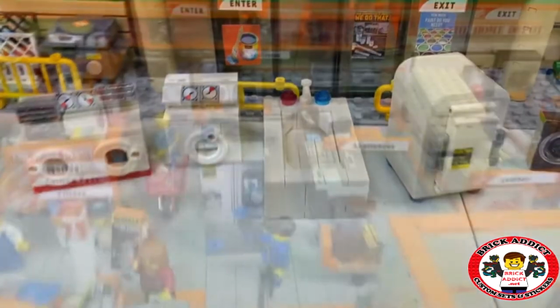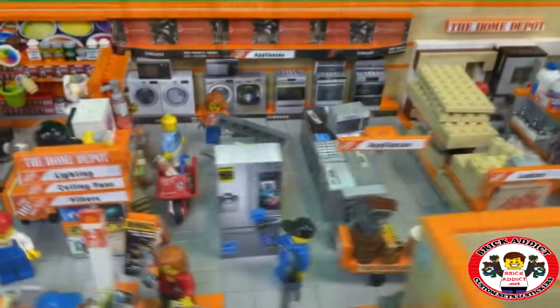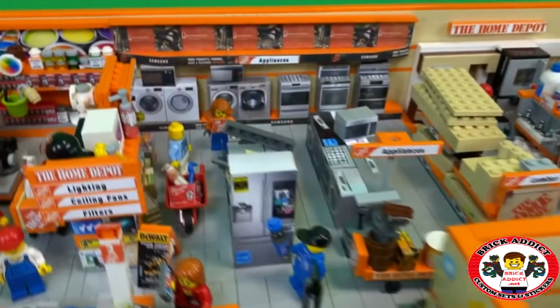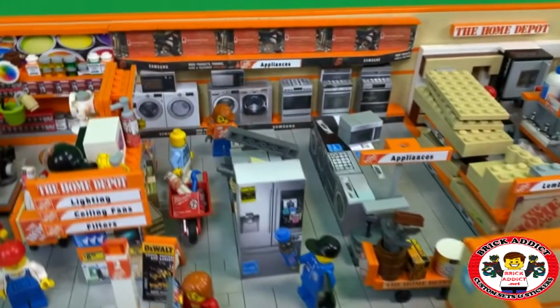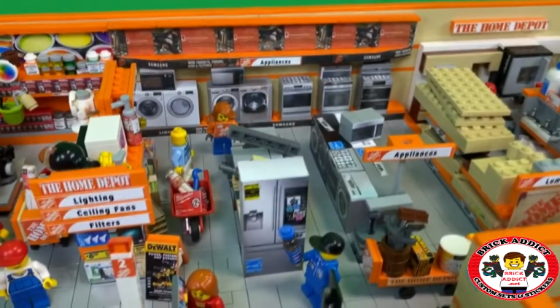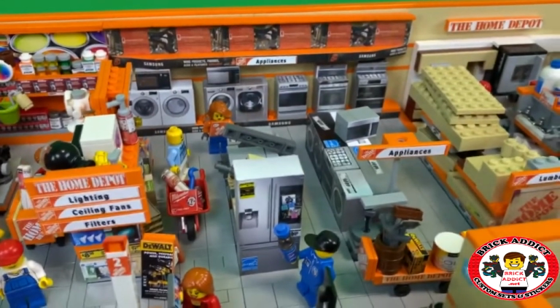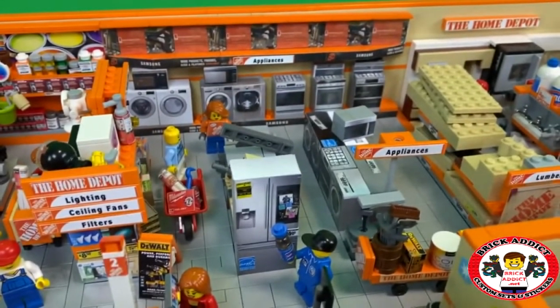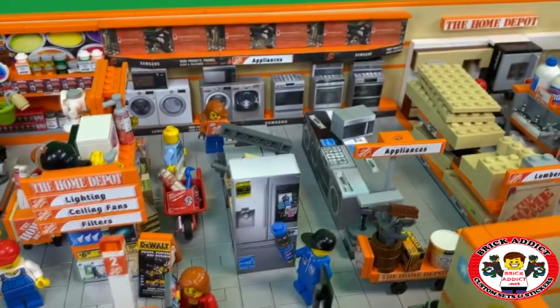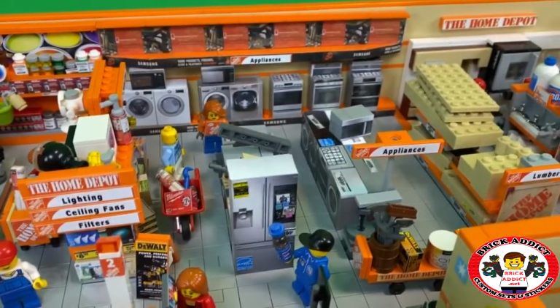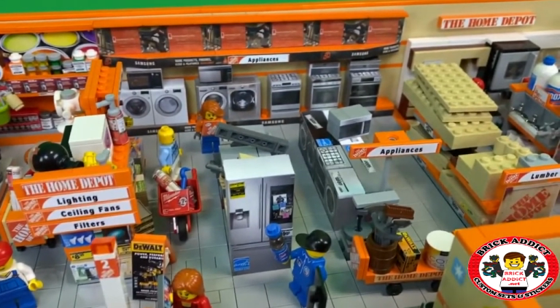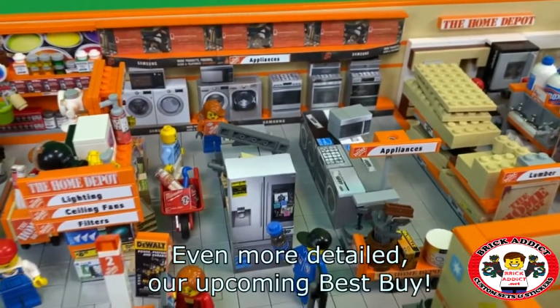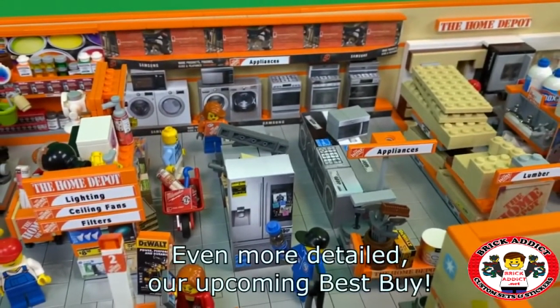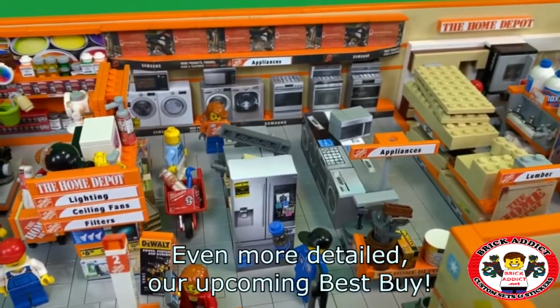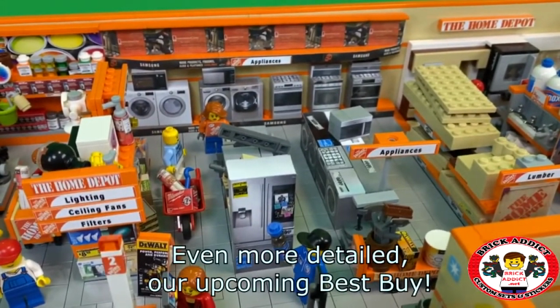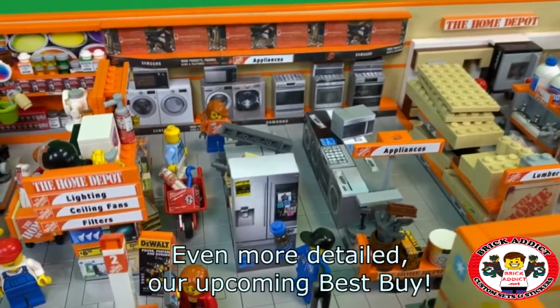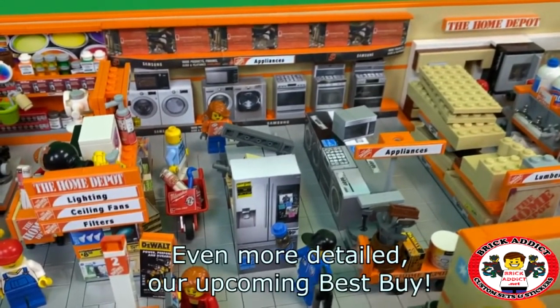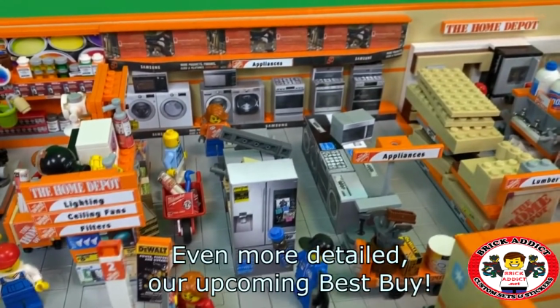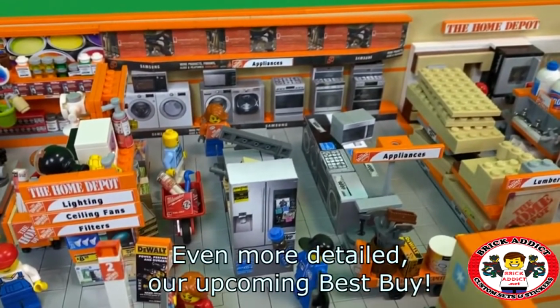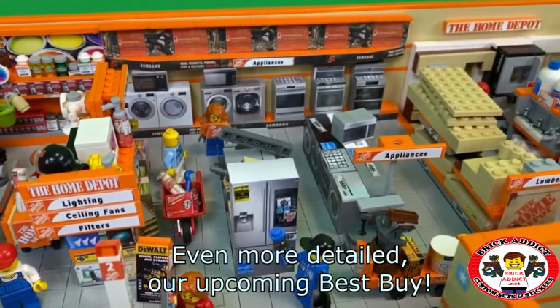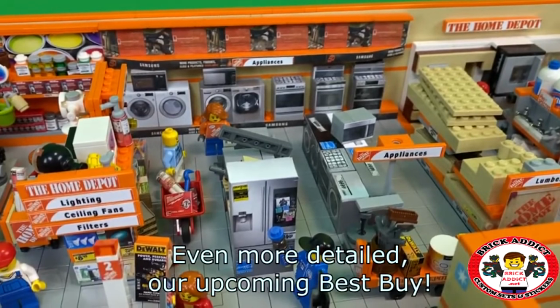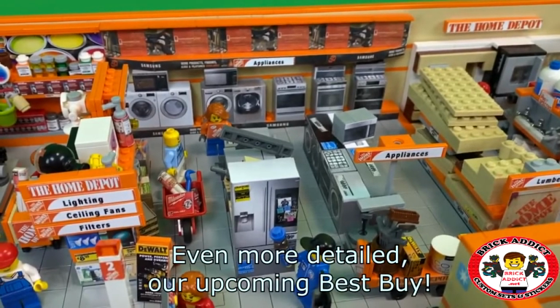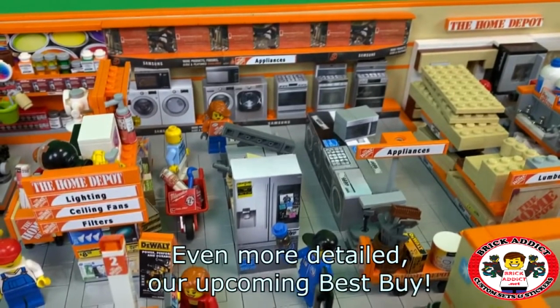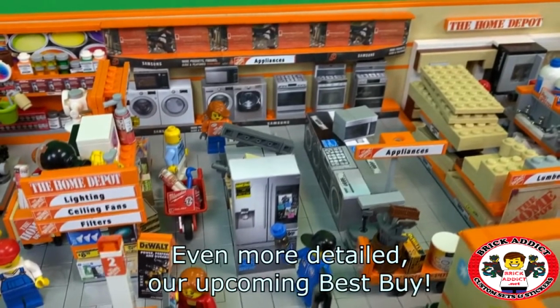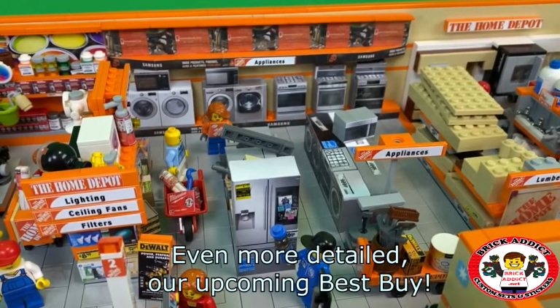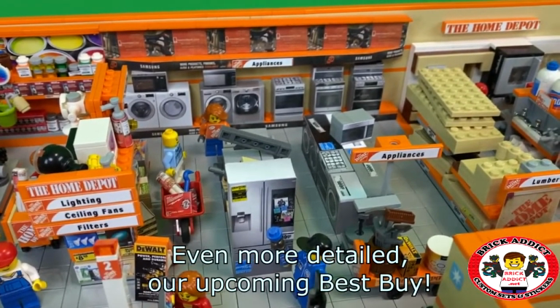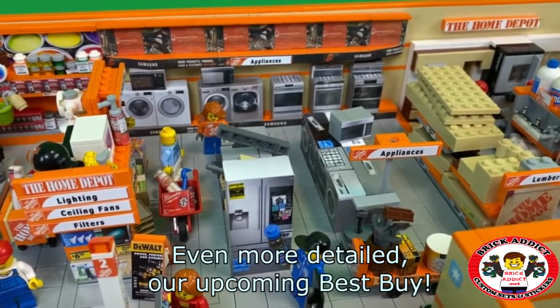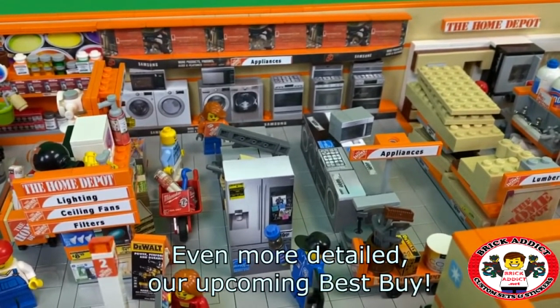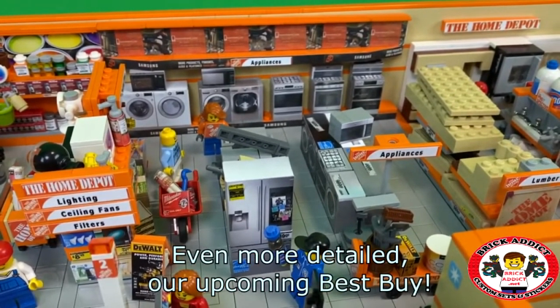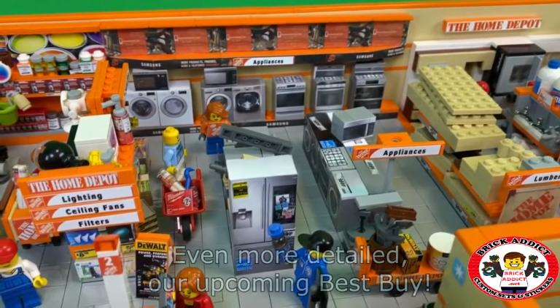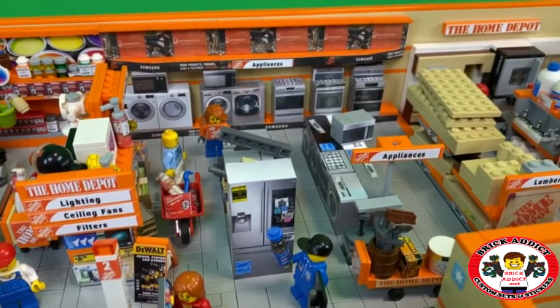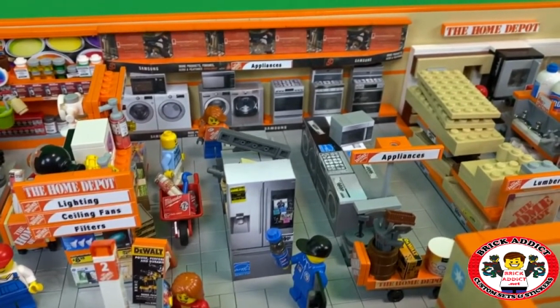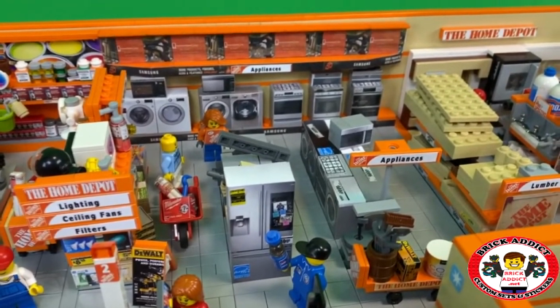Be sure to check out our upcoming Best Buy store when it comes out, which is going to be in a few weeks.